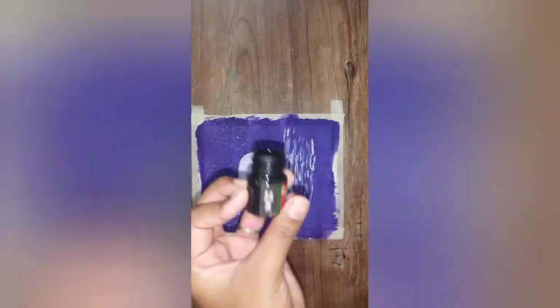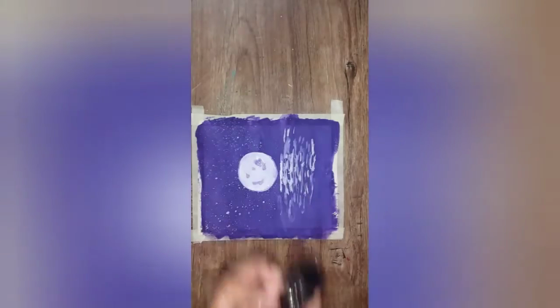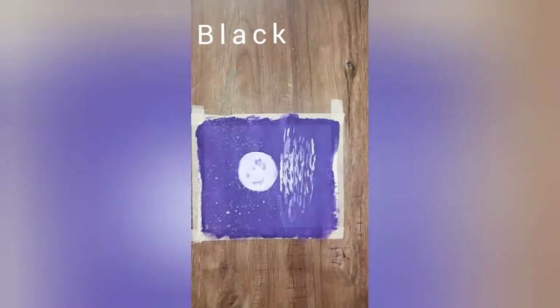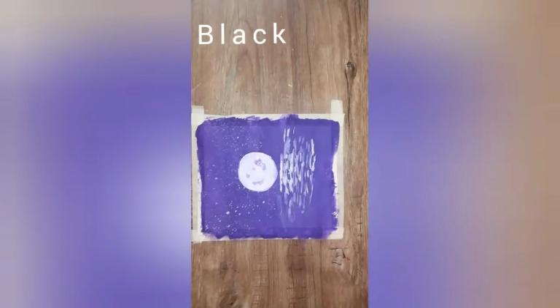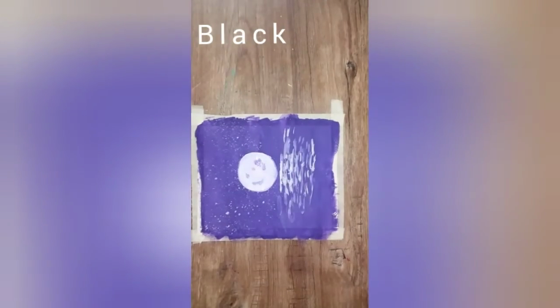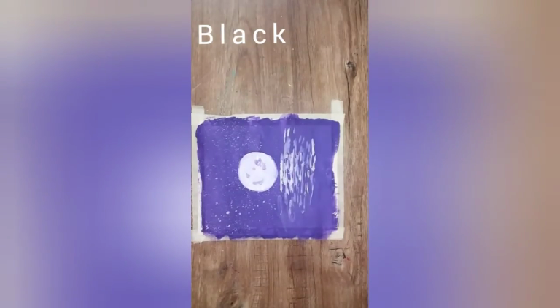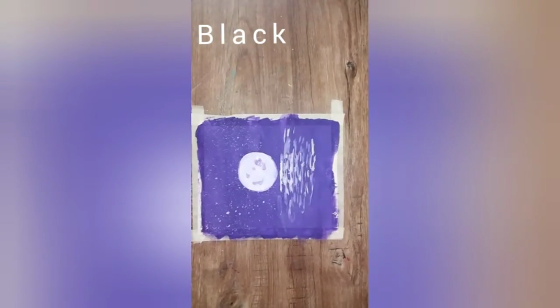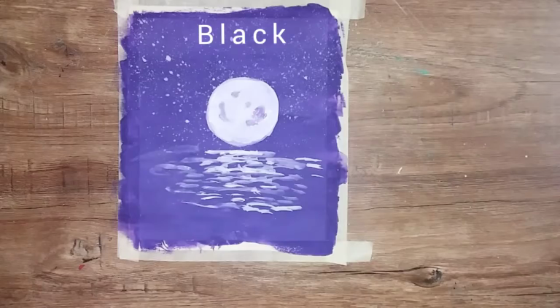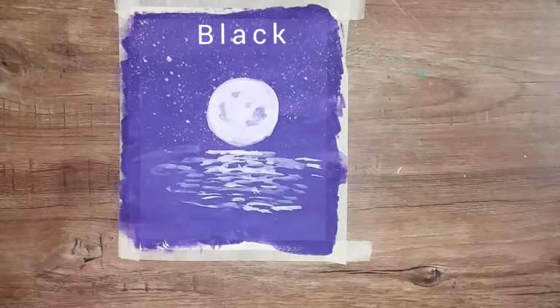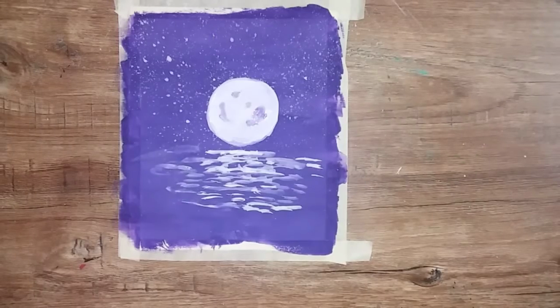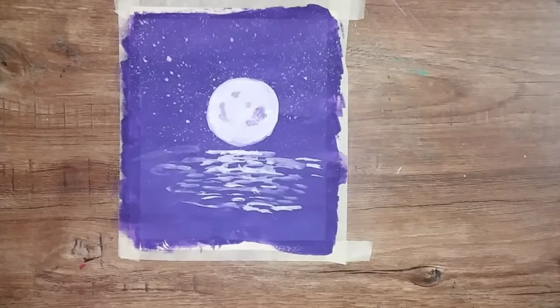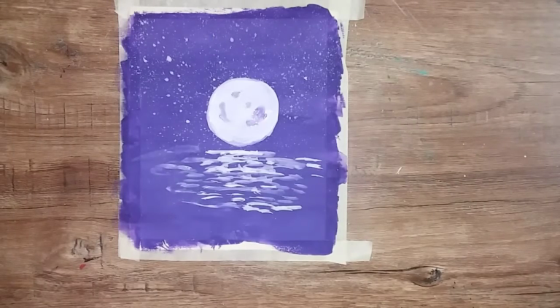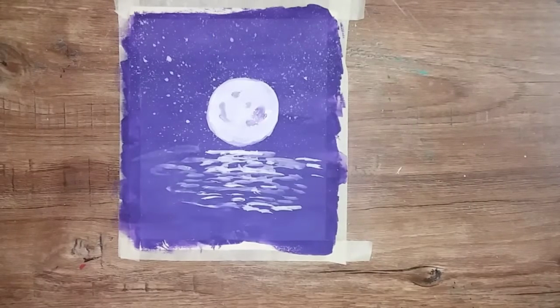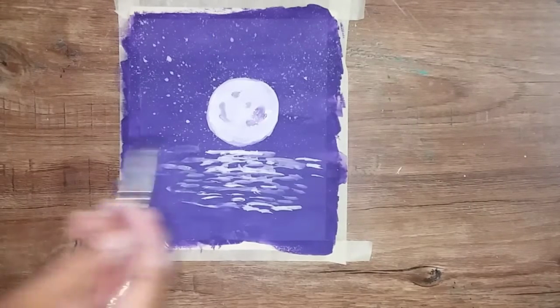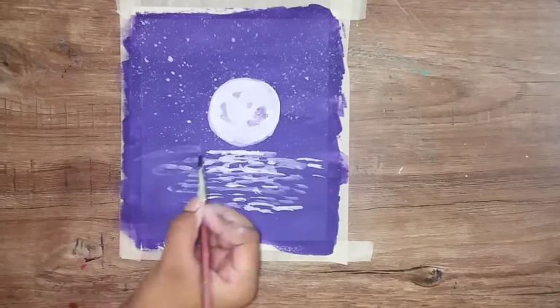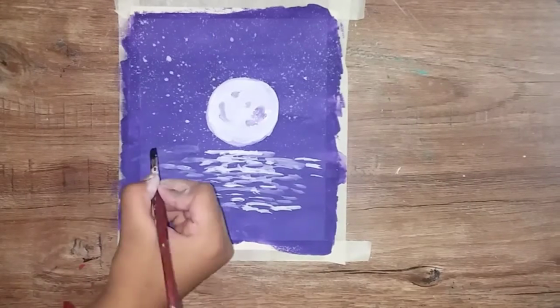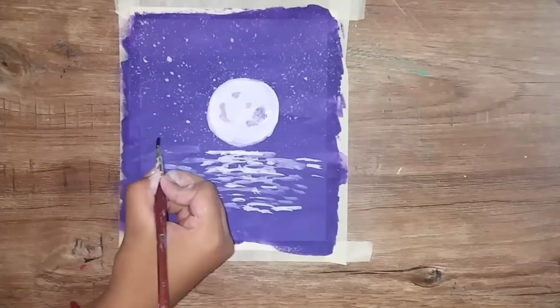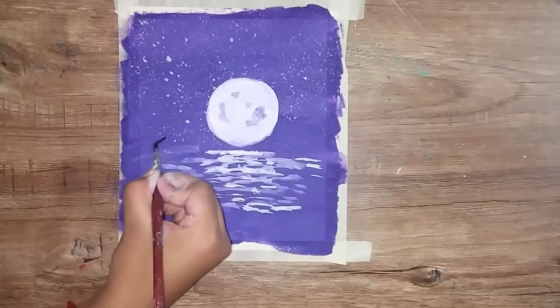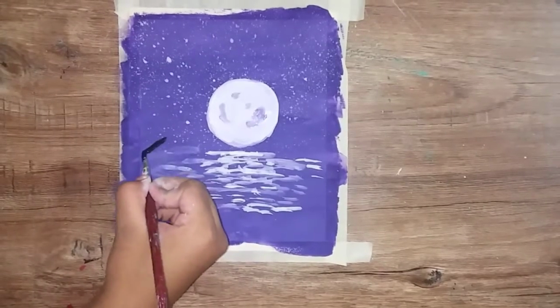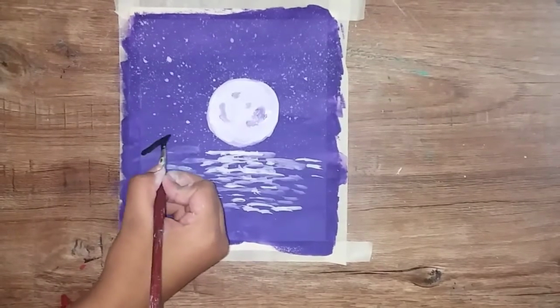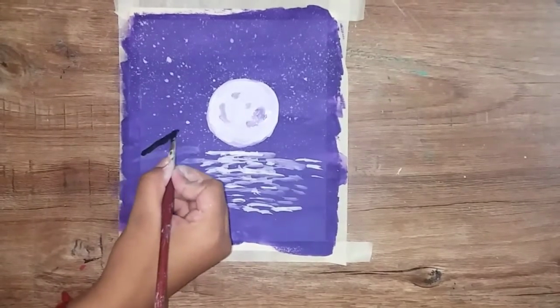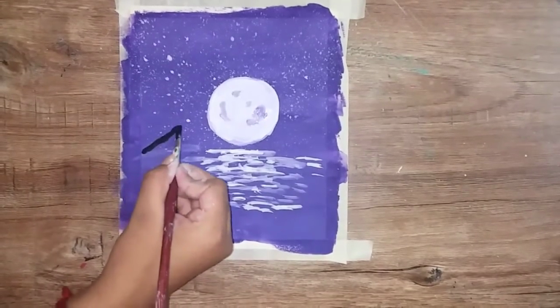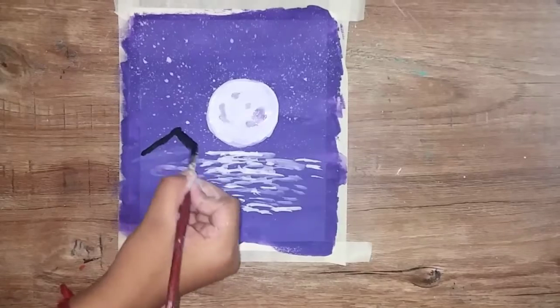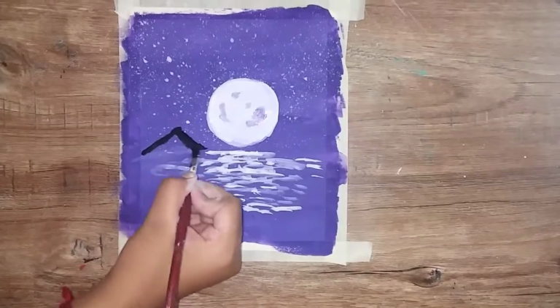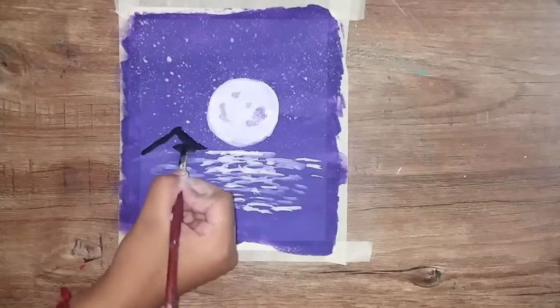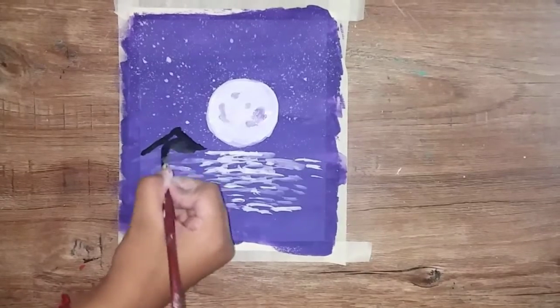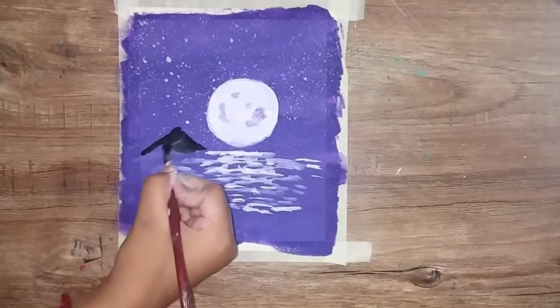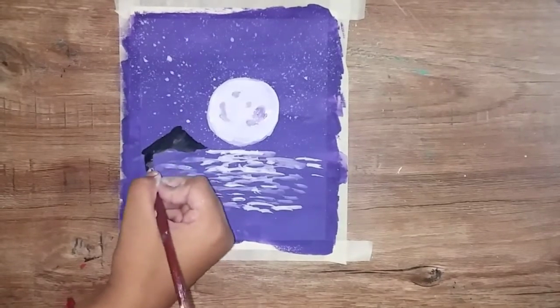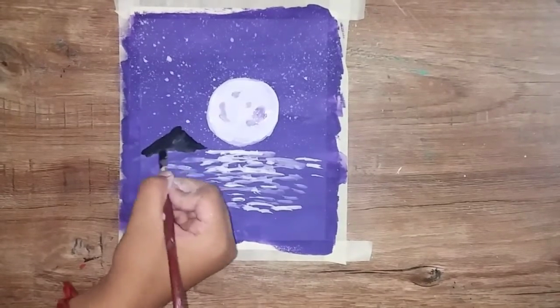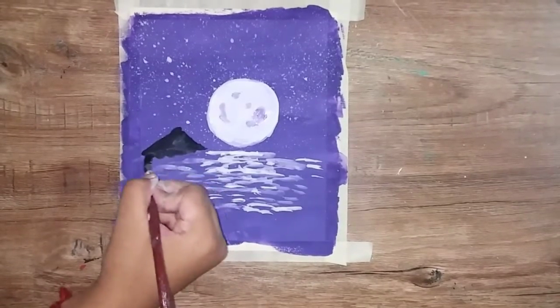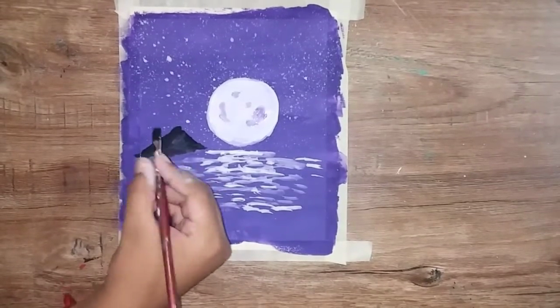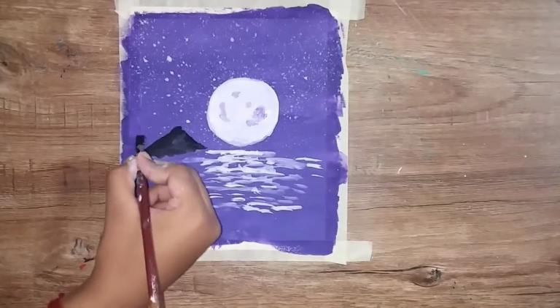We are going to use black color paint to paint the mountain, using flat brush number 2.